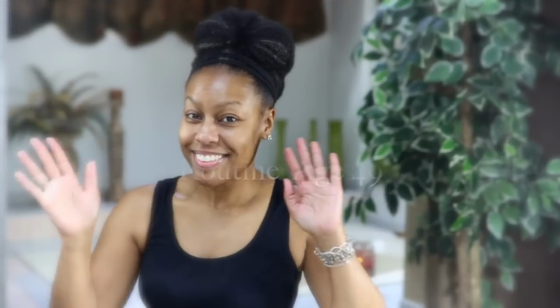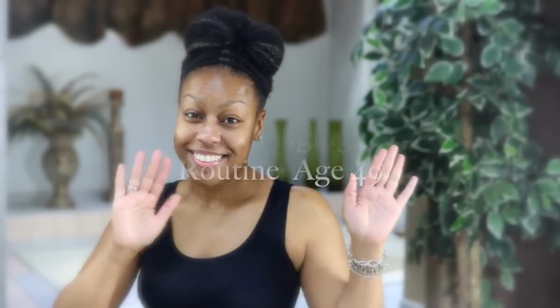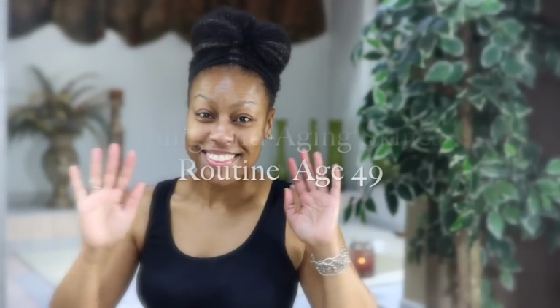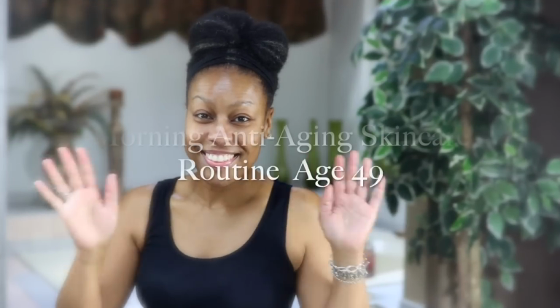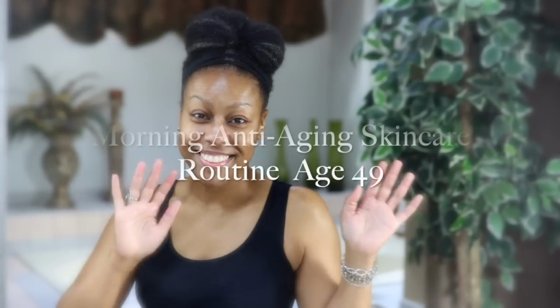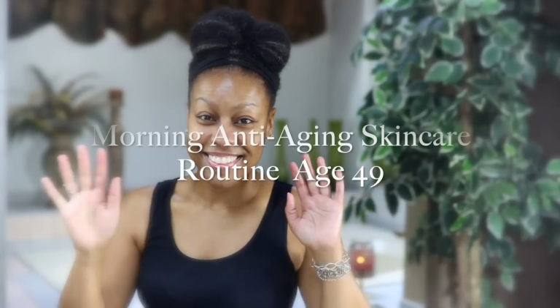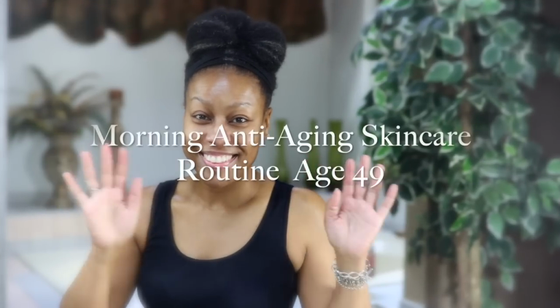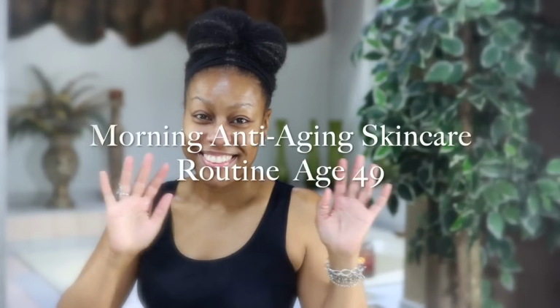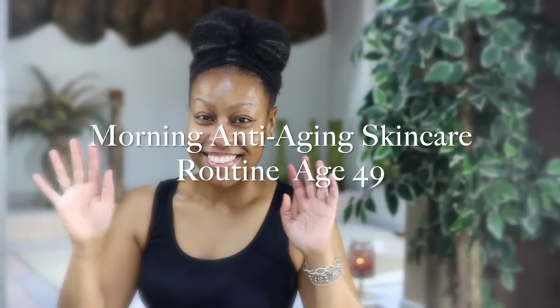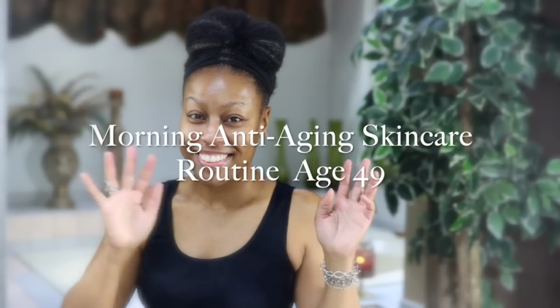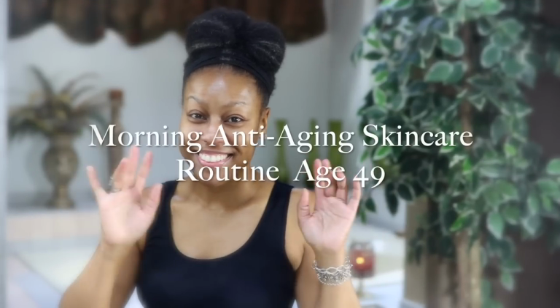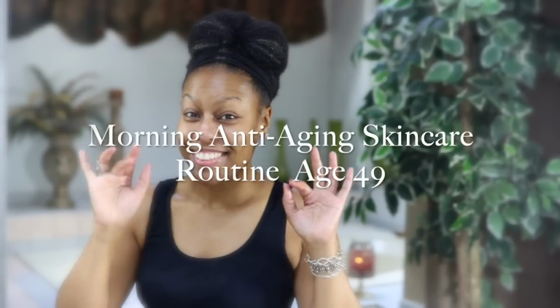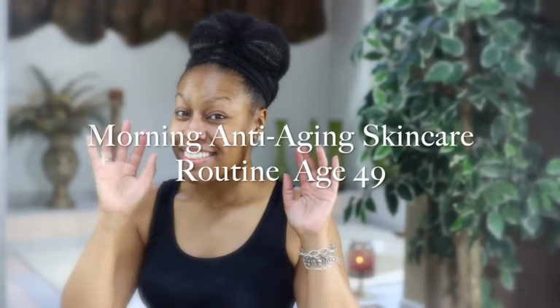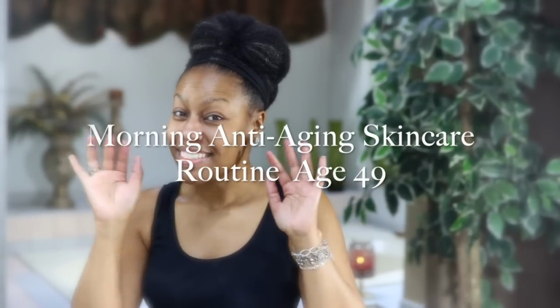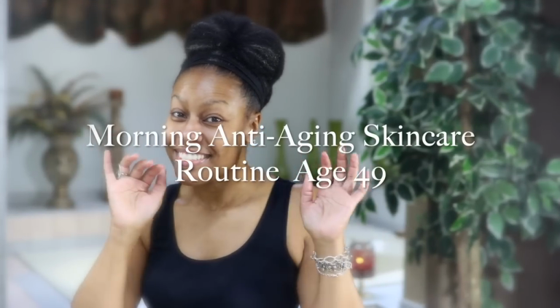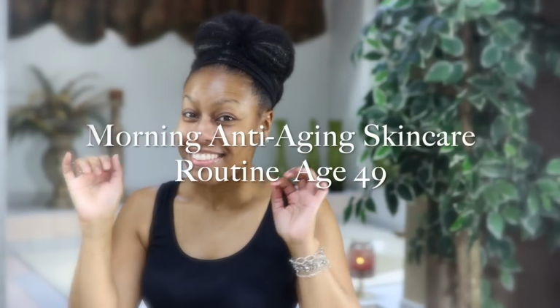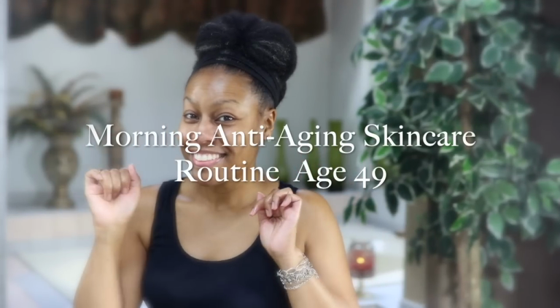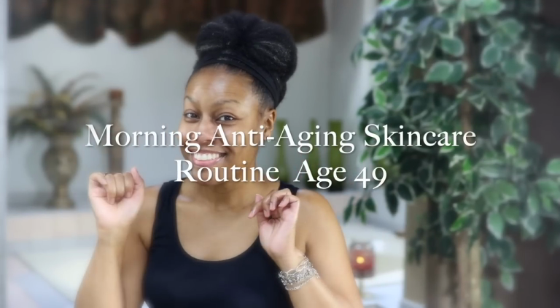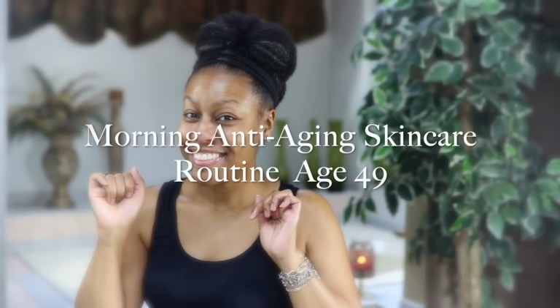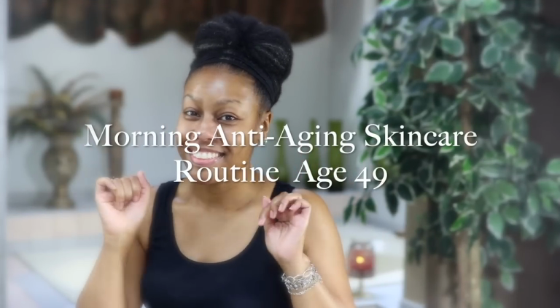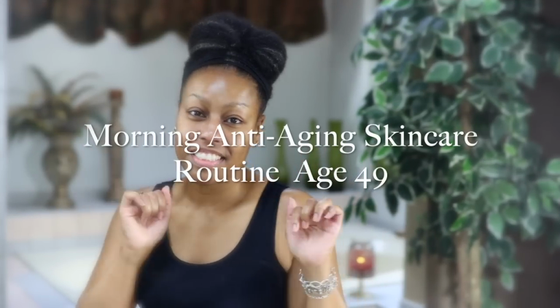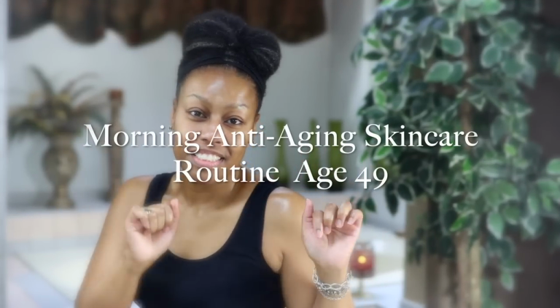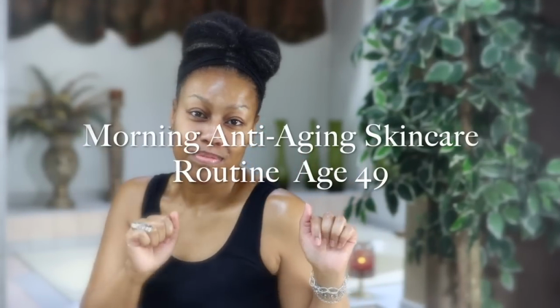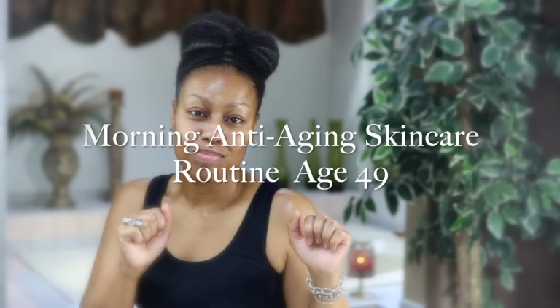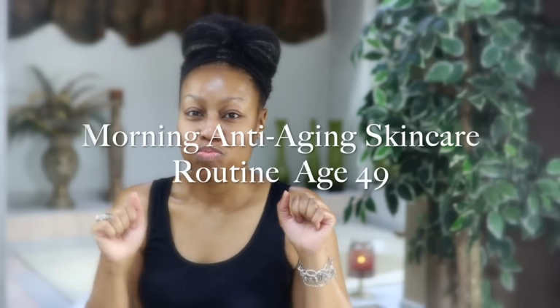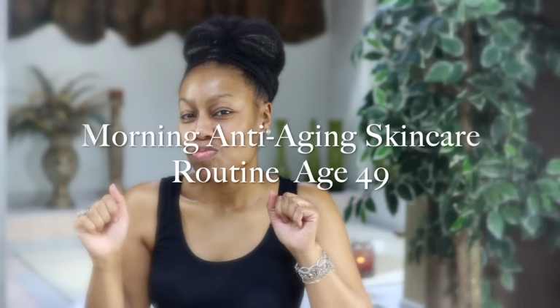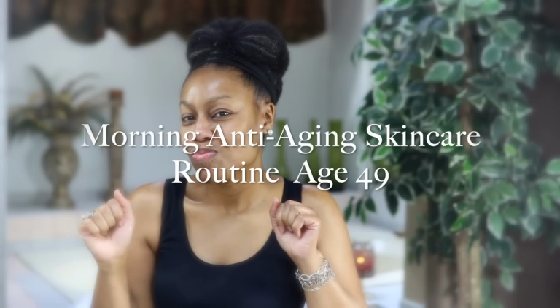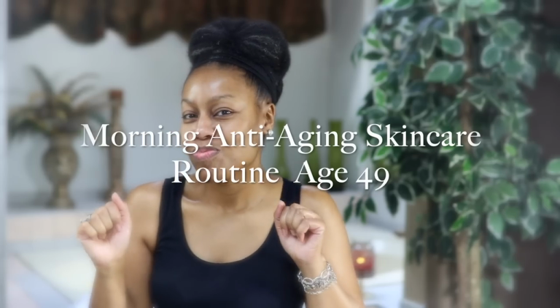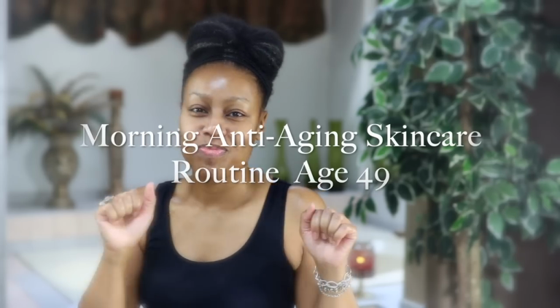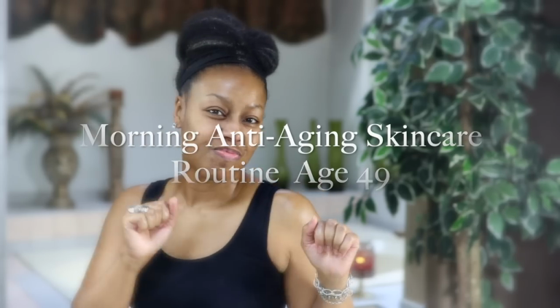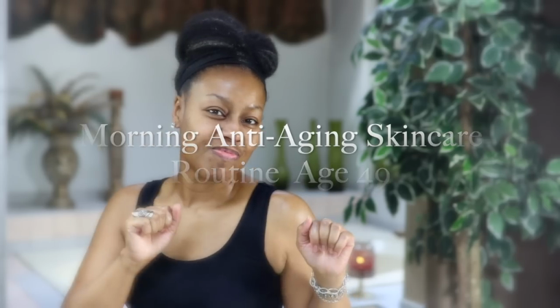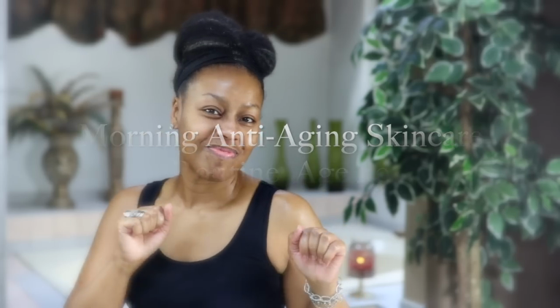Hello everyone! I'm all smiles today with my morning anti-aging skincare routine at age 49.